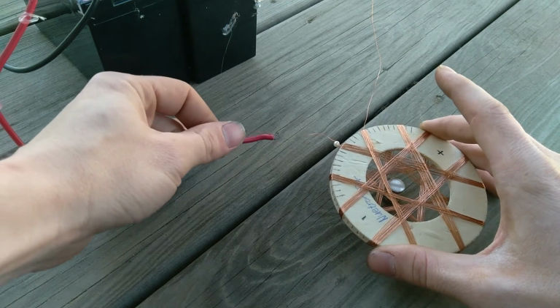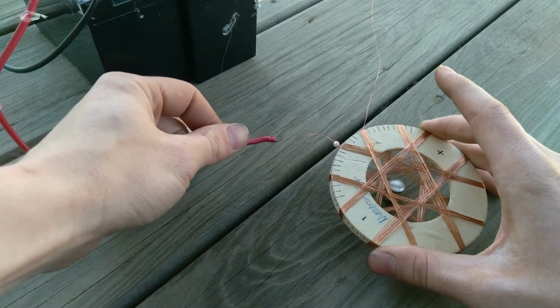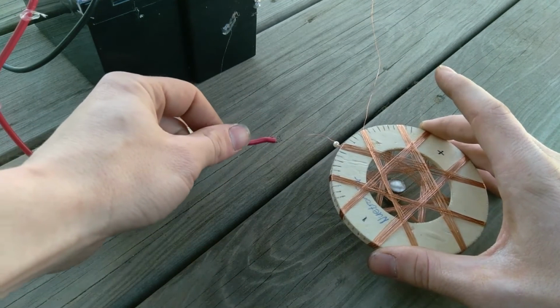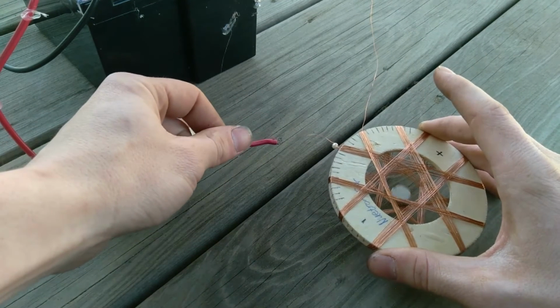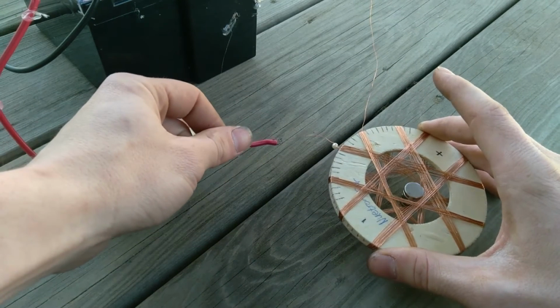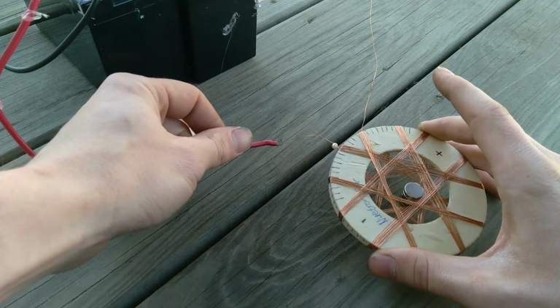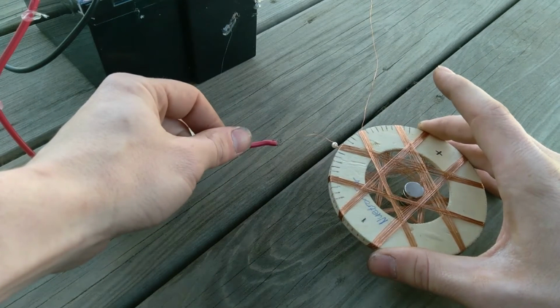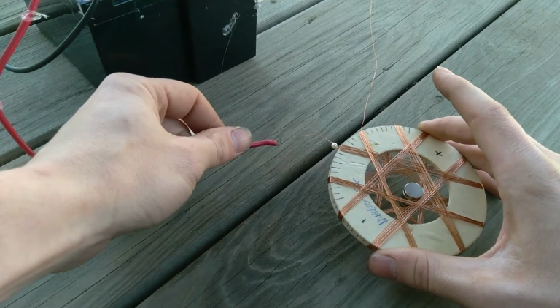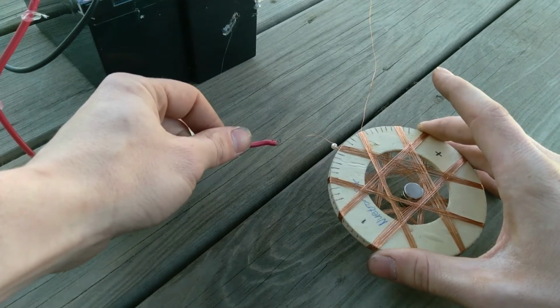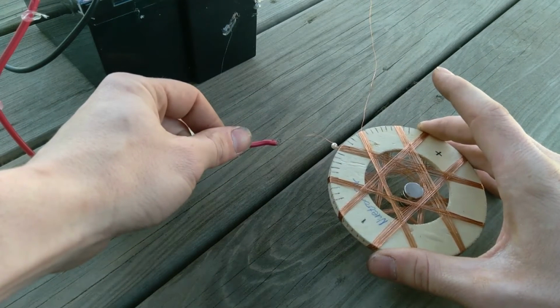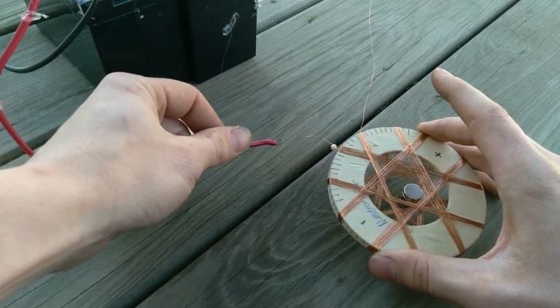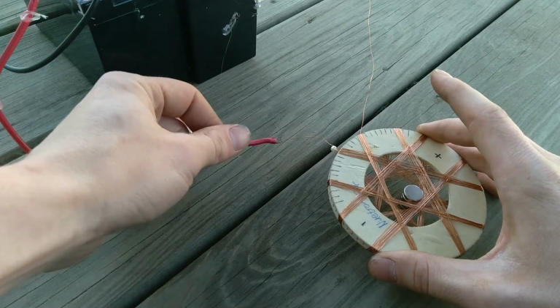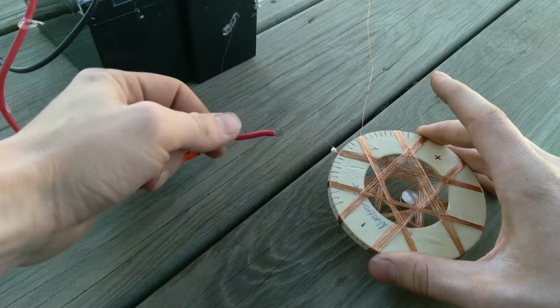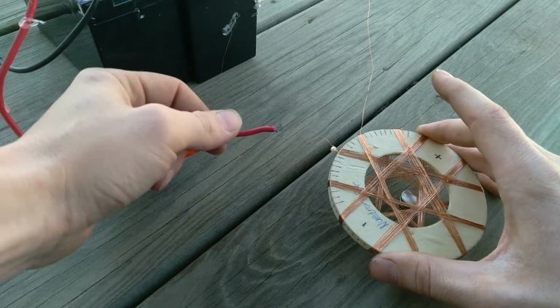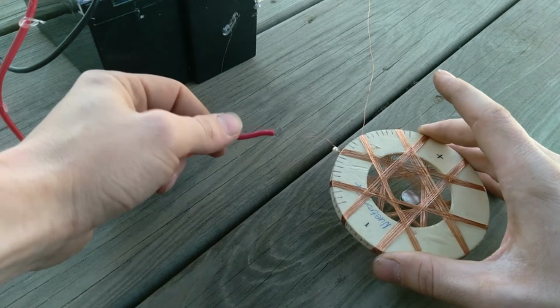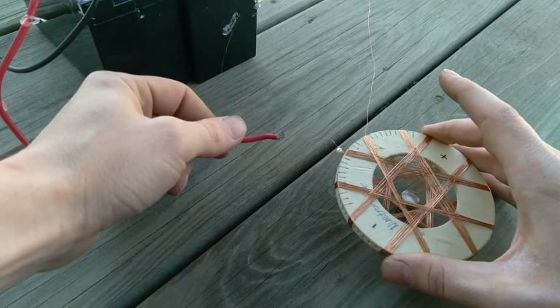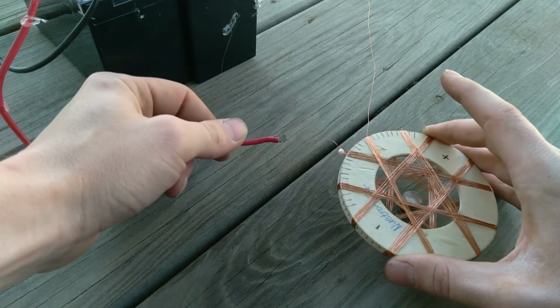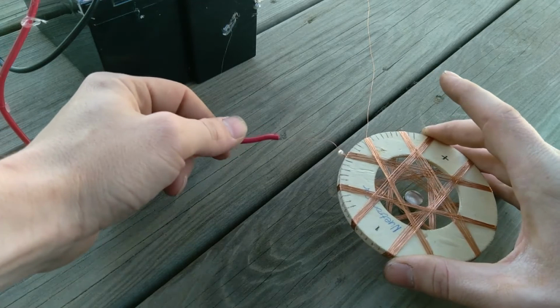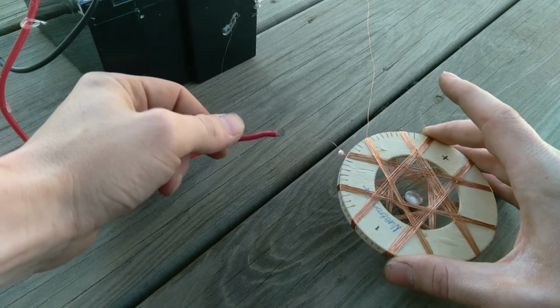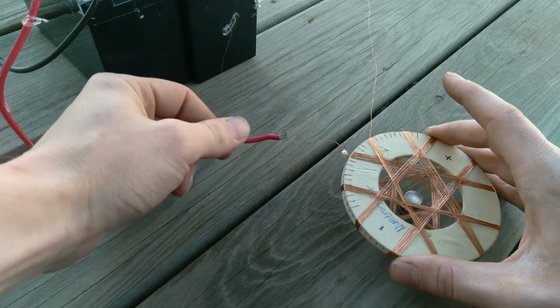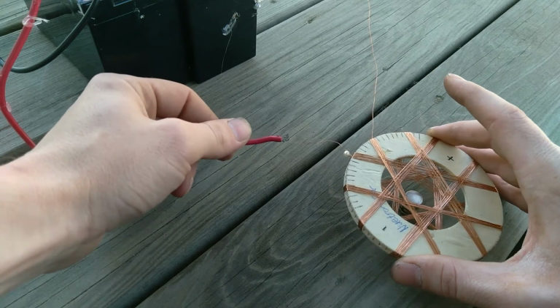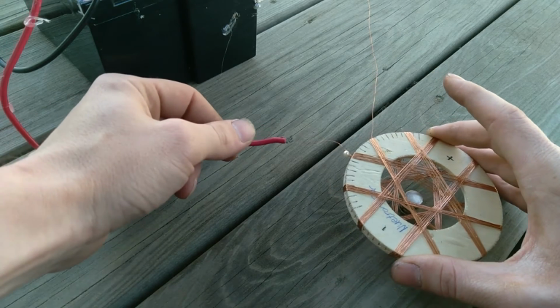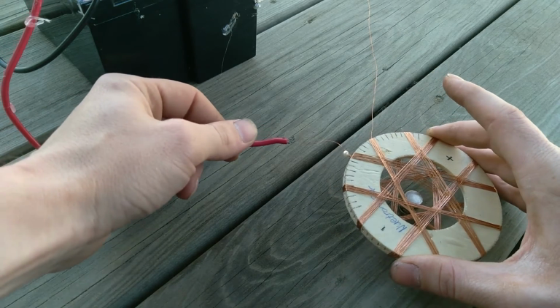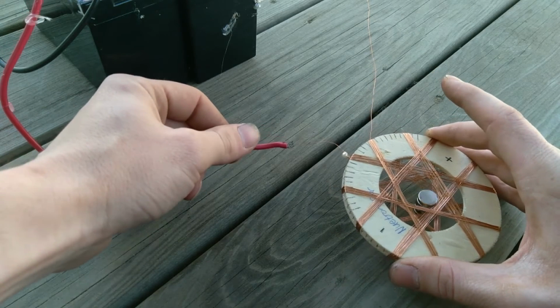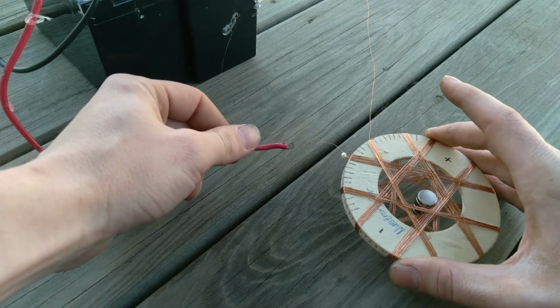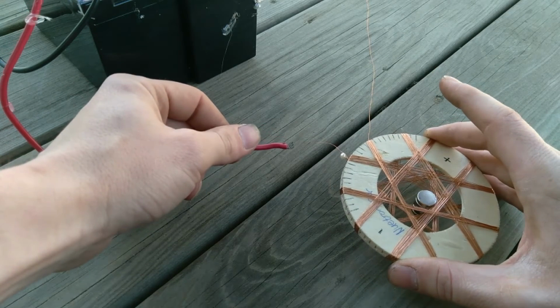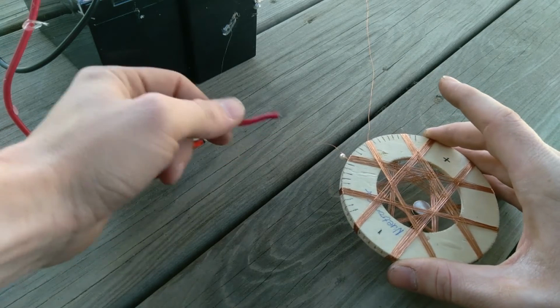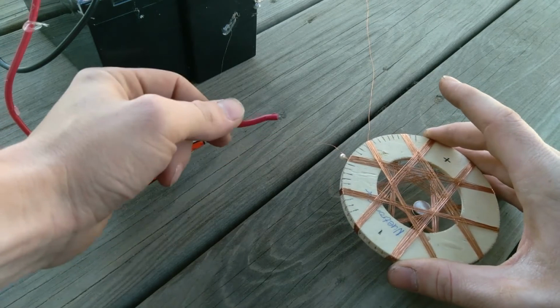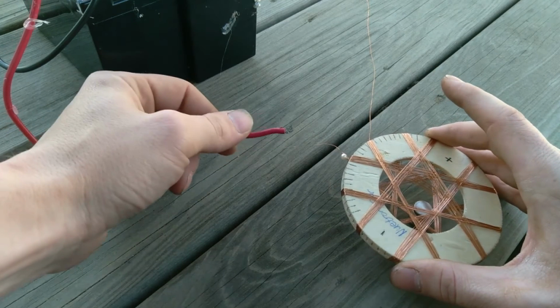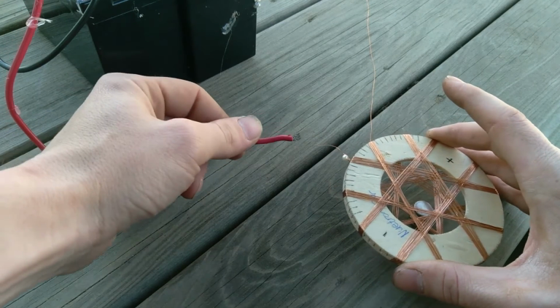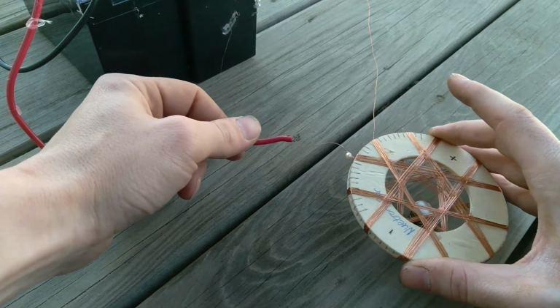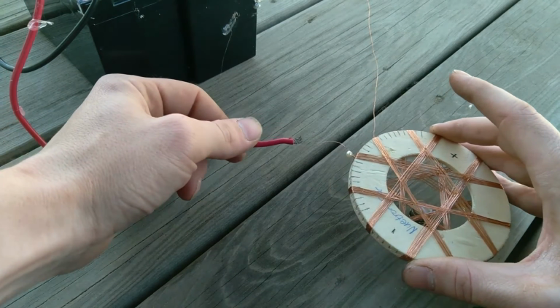The fun part is that I can make two of them and probably get magnets to rotate, or even get a coil to rotate inside of a coil.